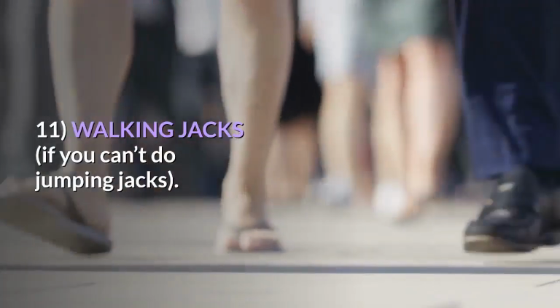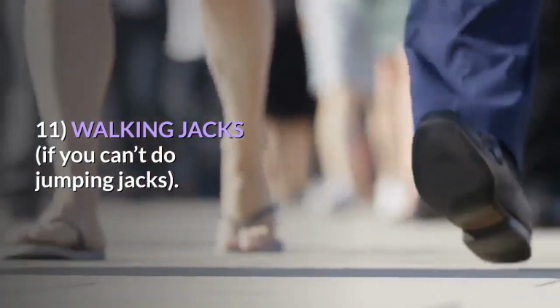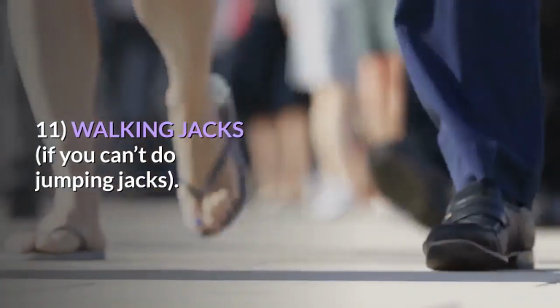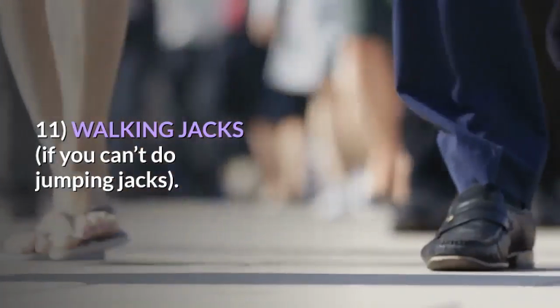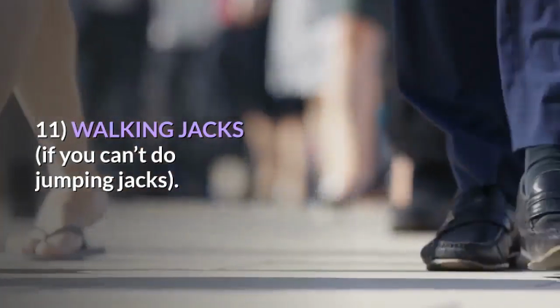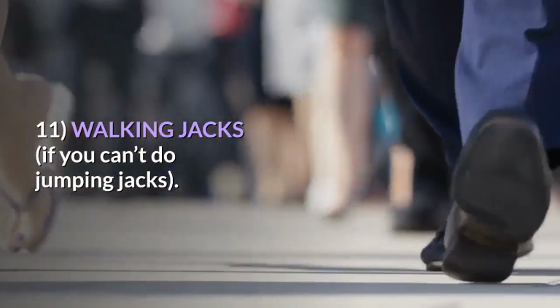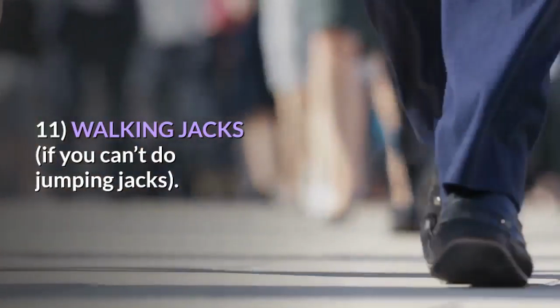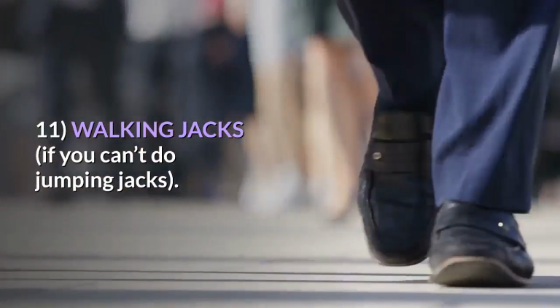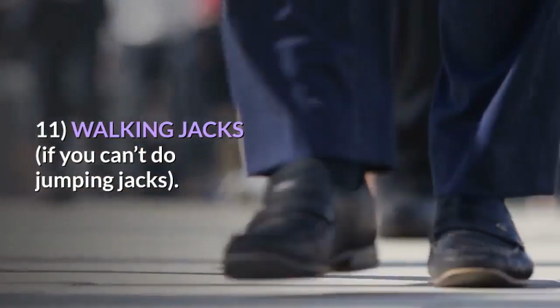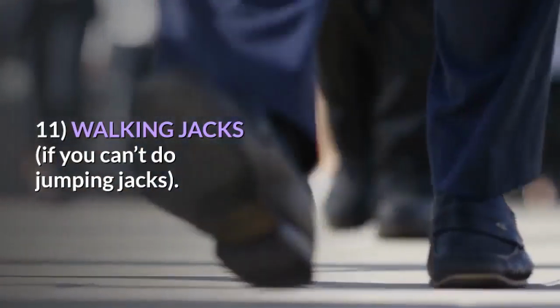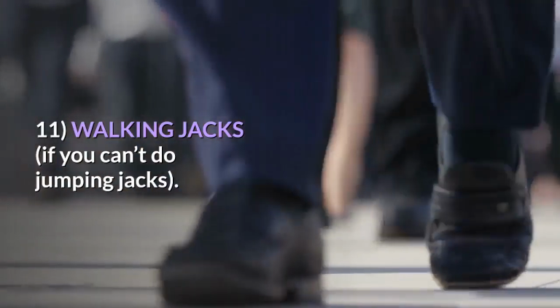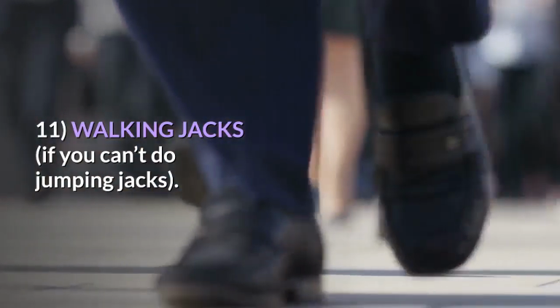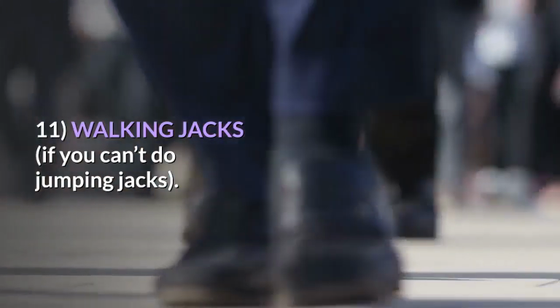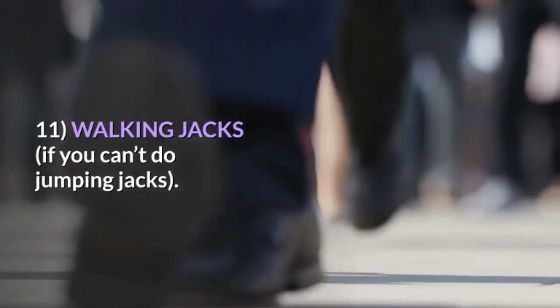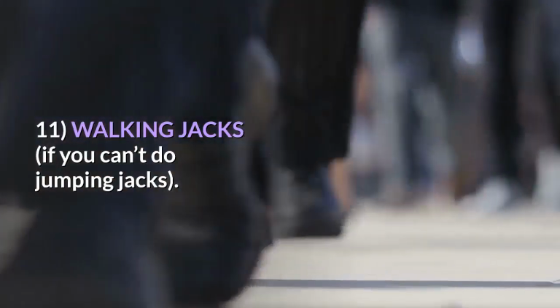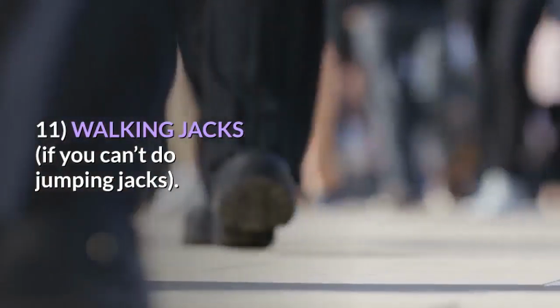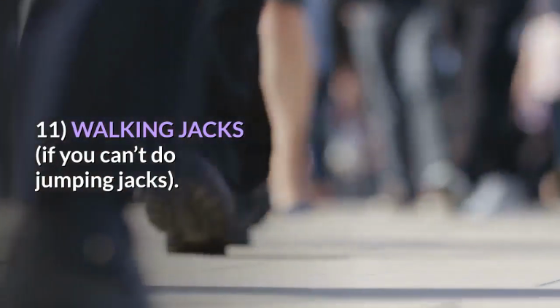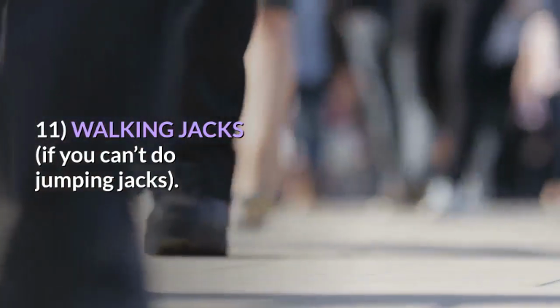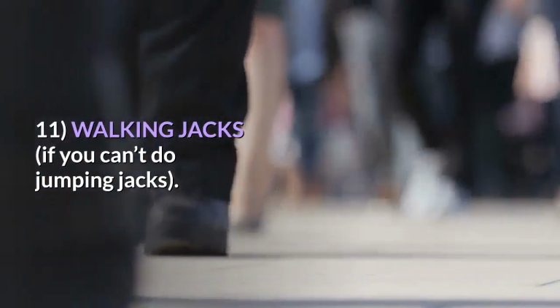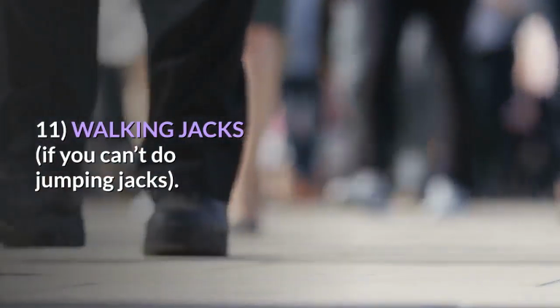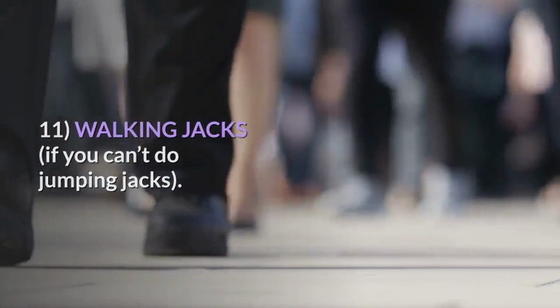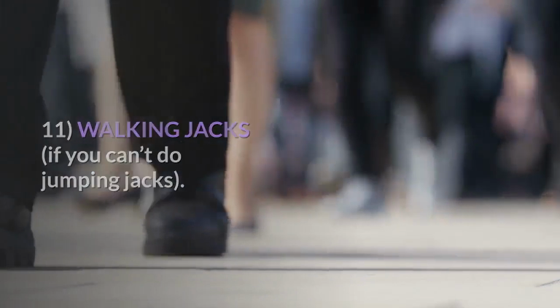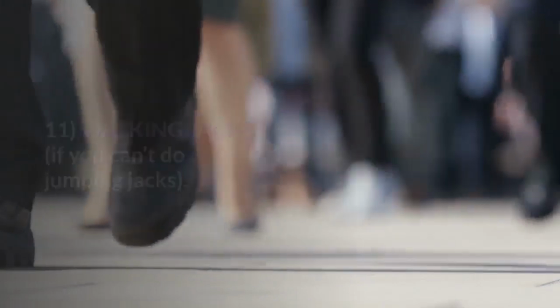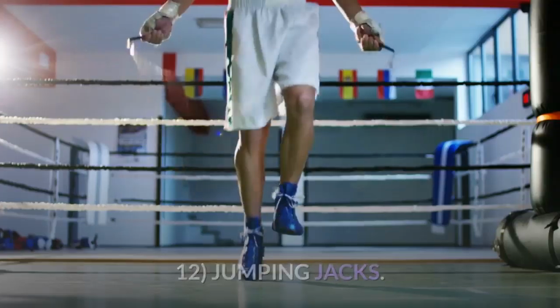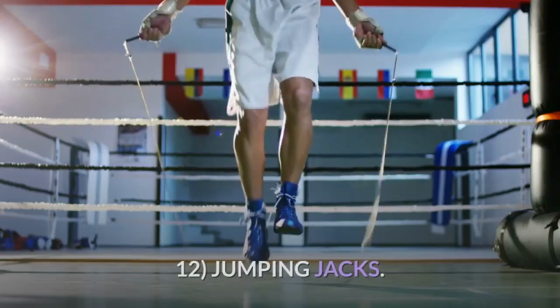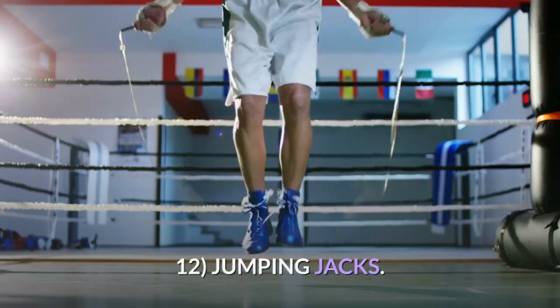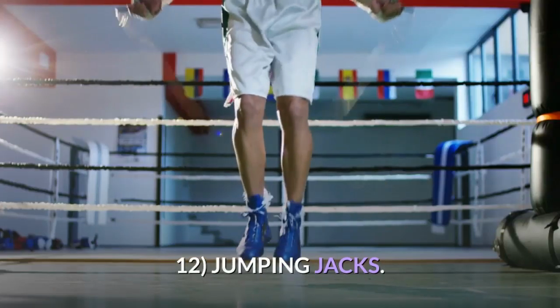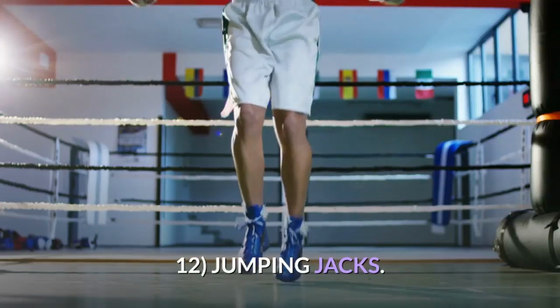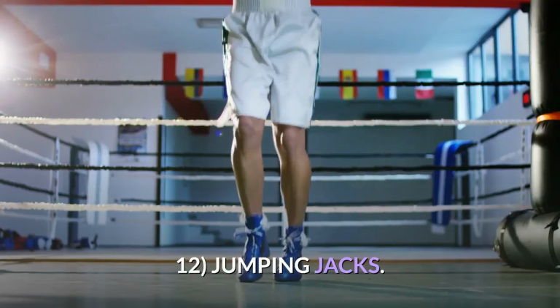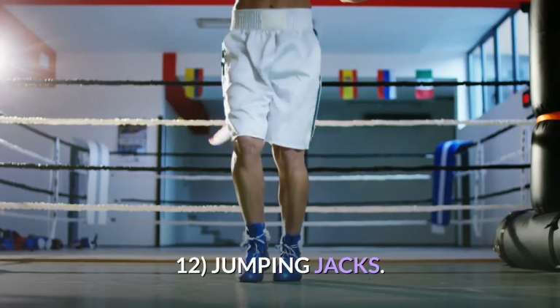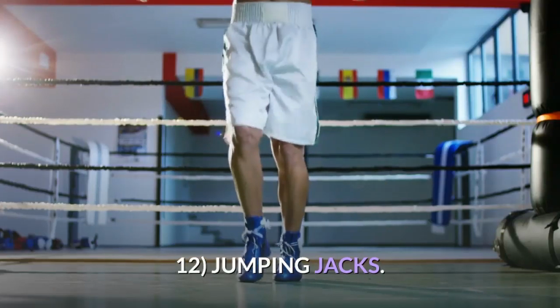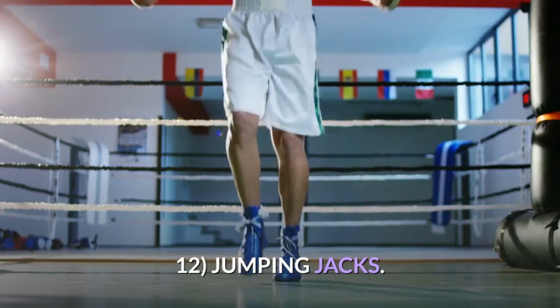11. Walking Jacks, if you can't do jumping jacks. 12. Jumping Jacks.